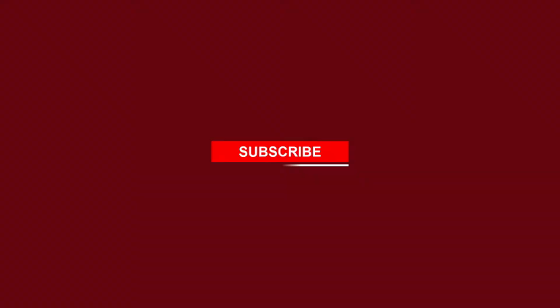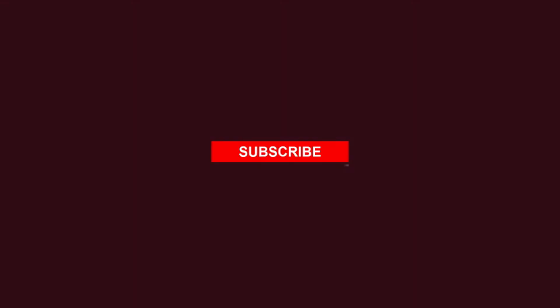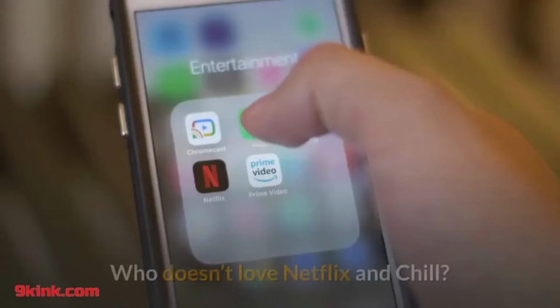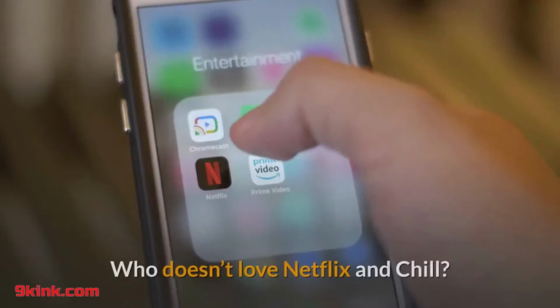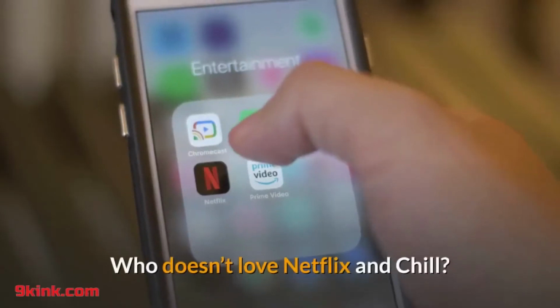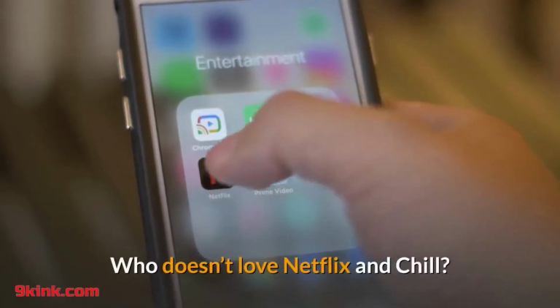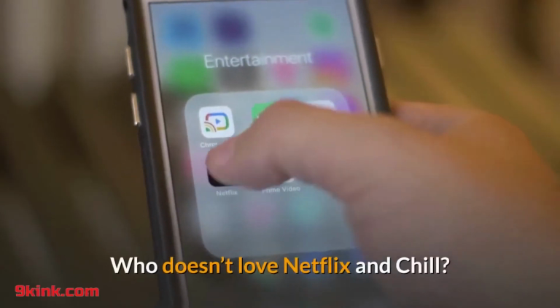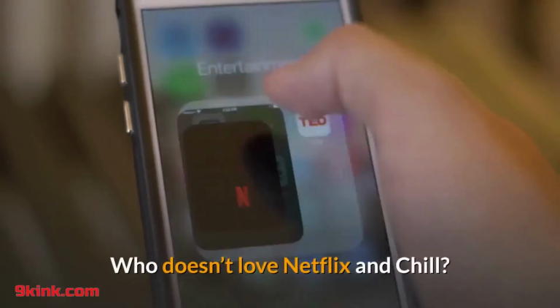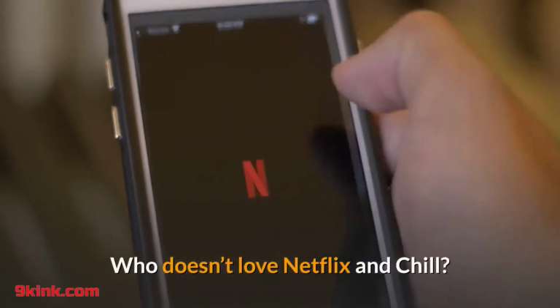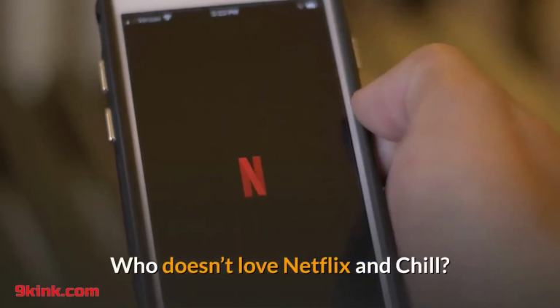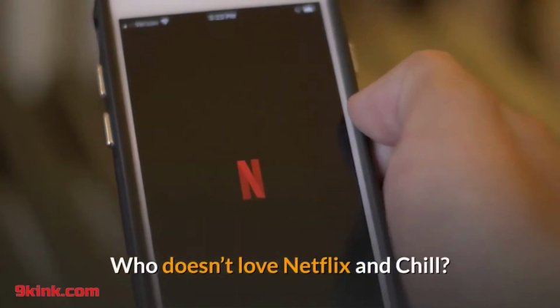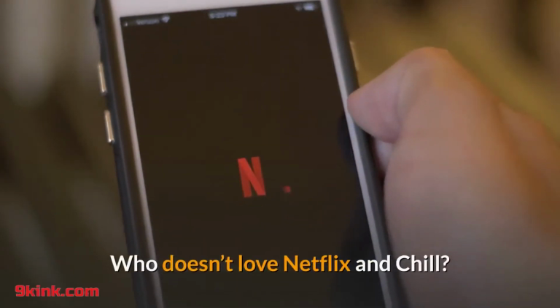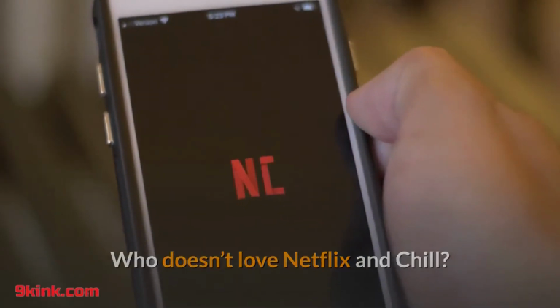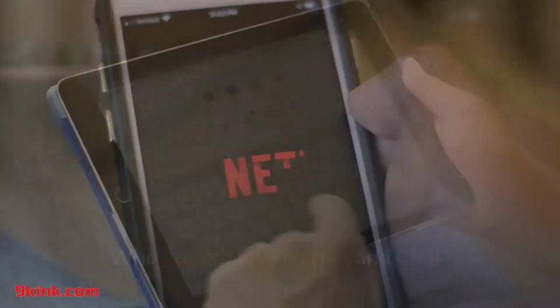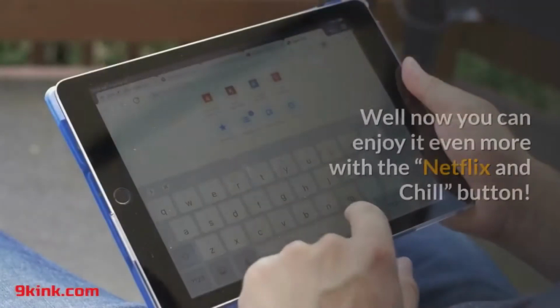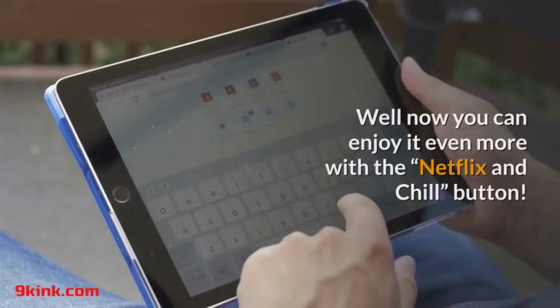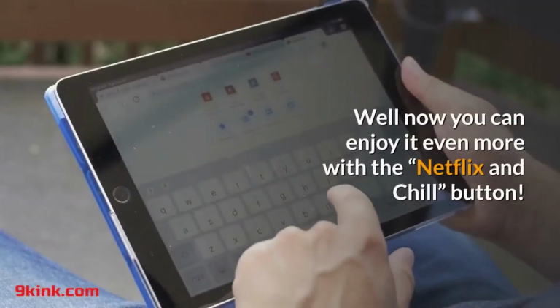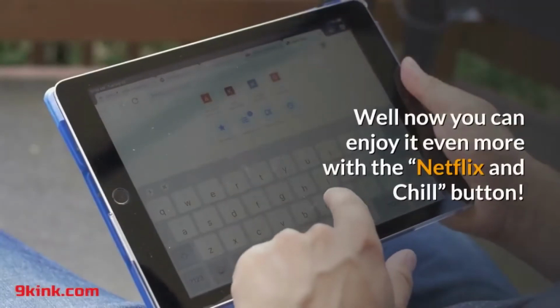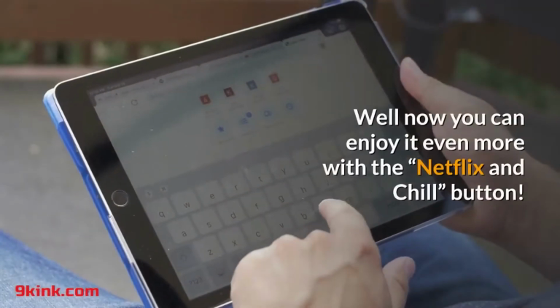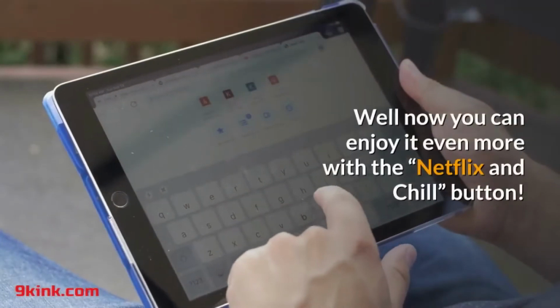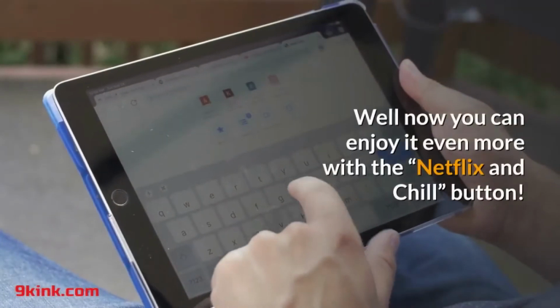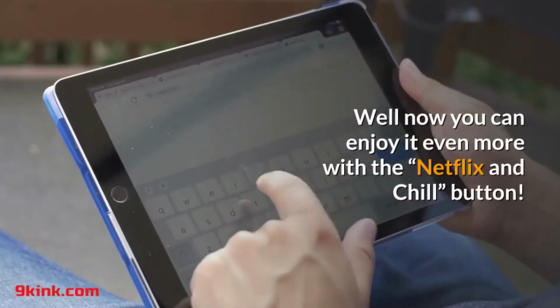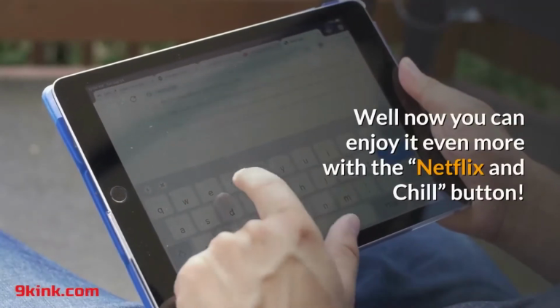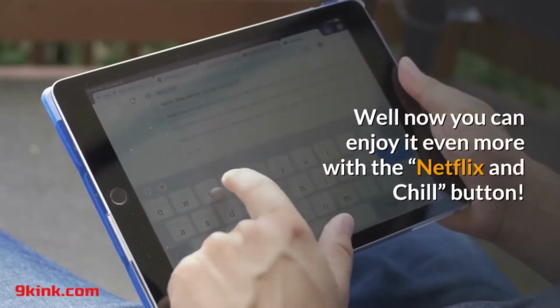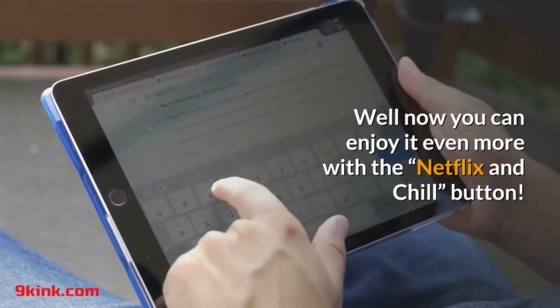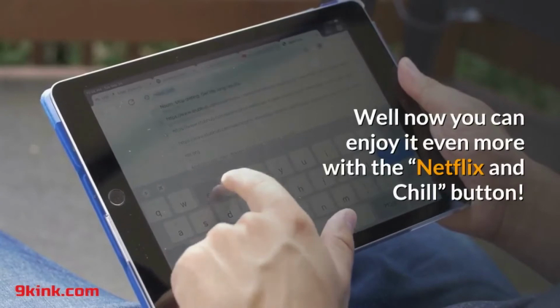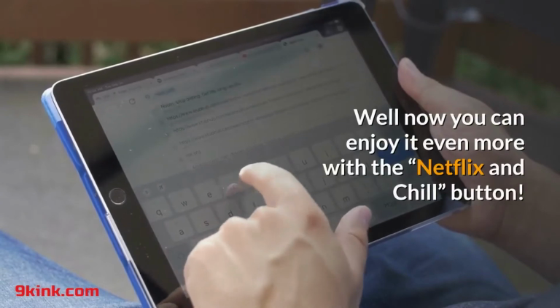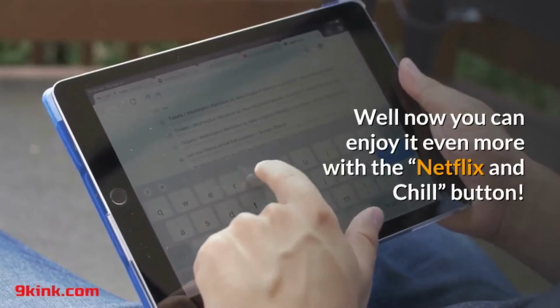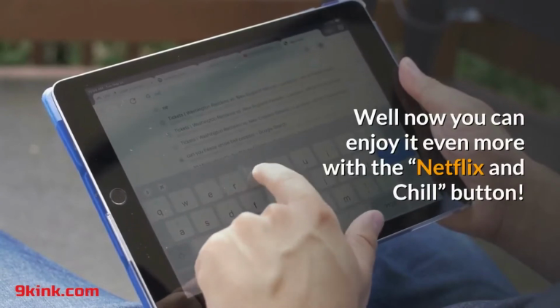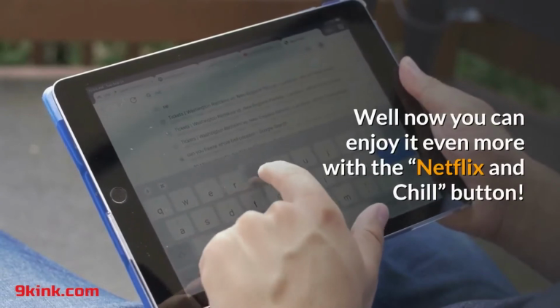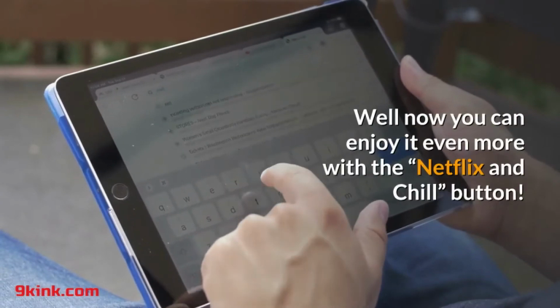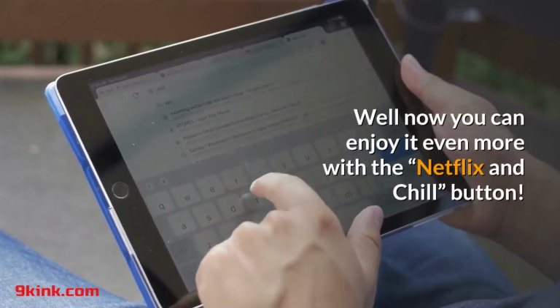Who doesn't love Netflix and chill? Well now you can enjoy it even more with the Netflix and chill button.